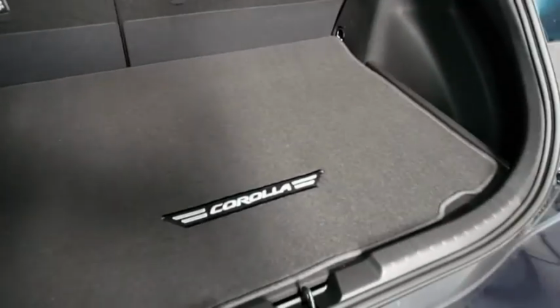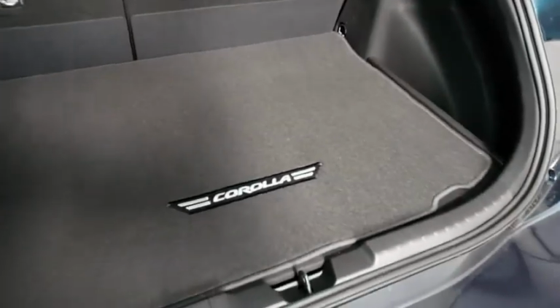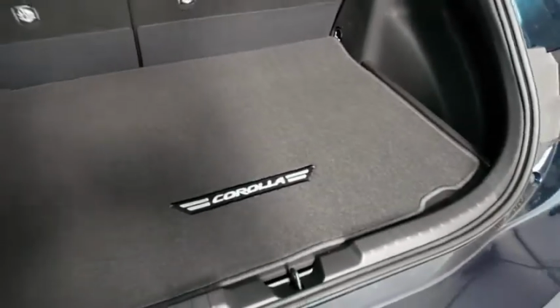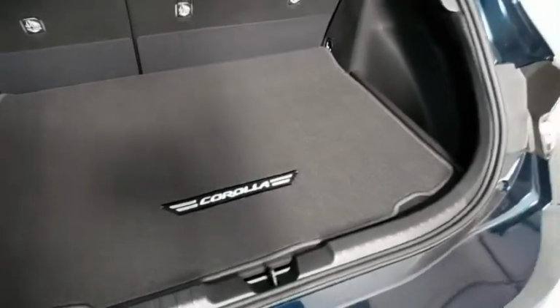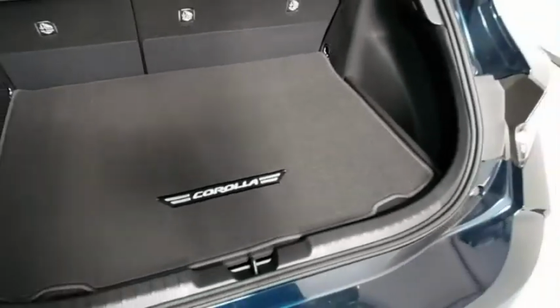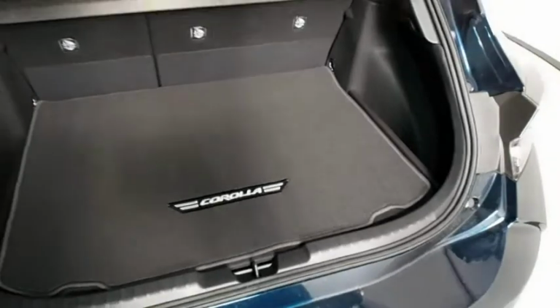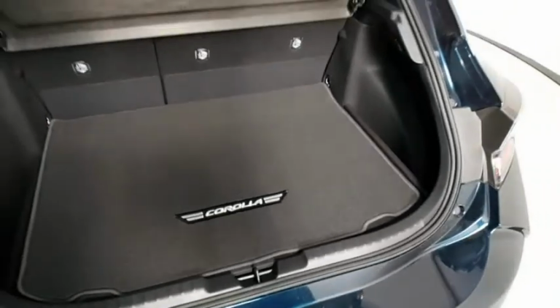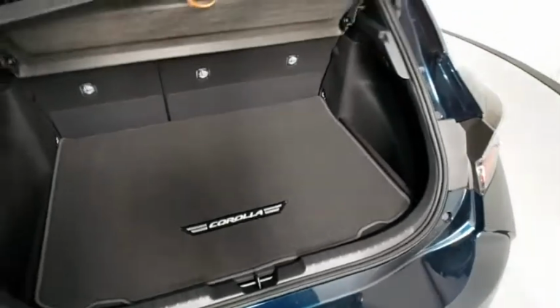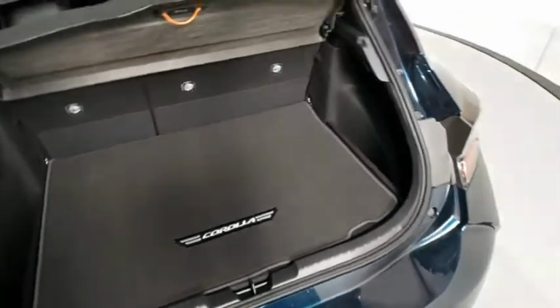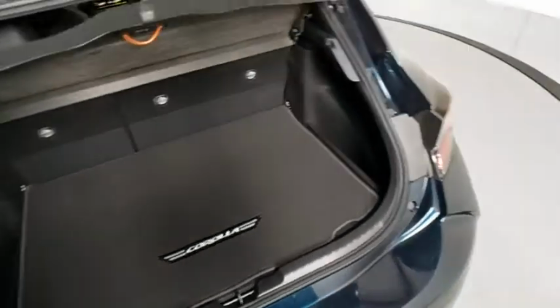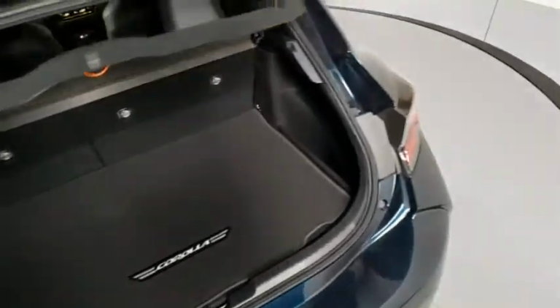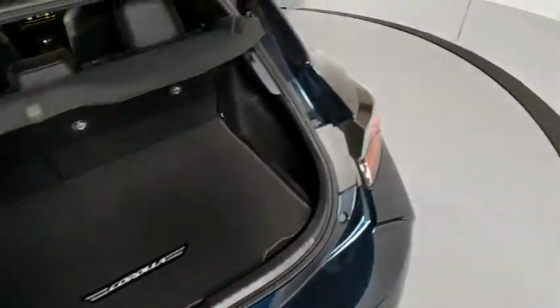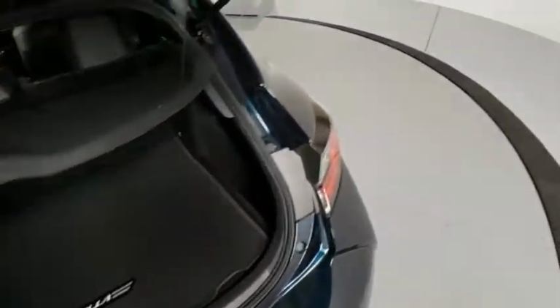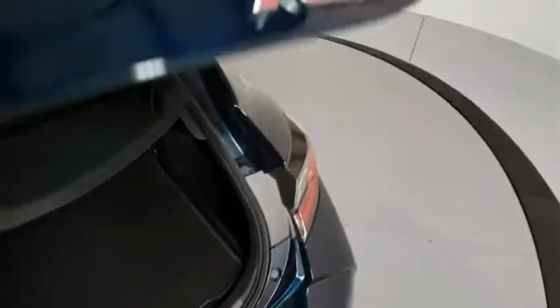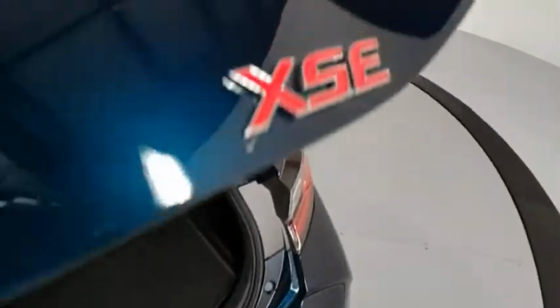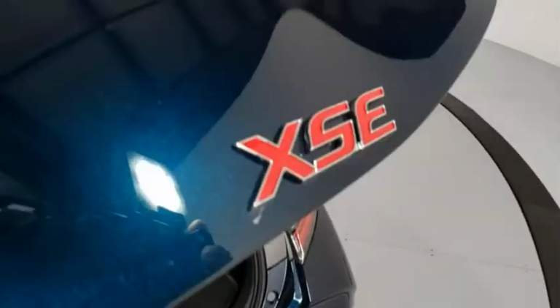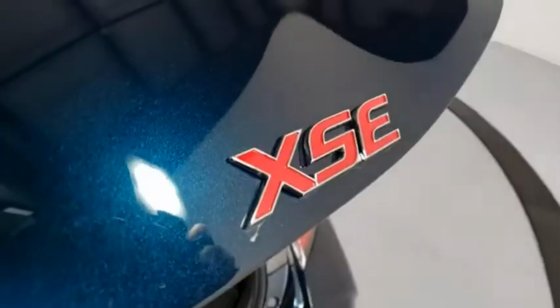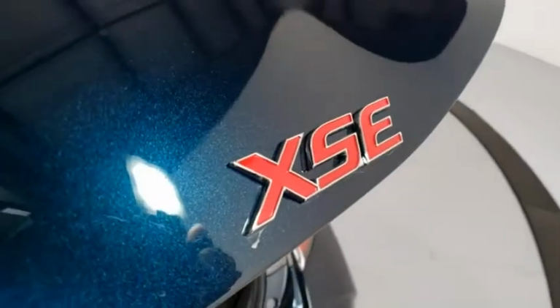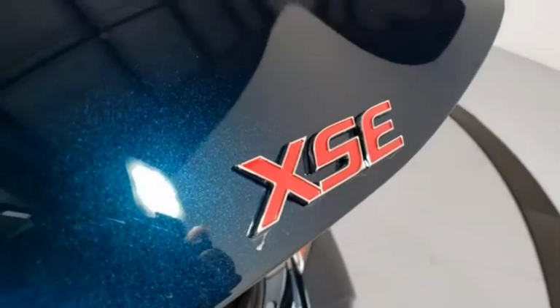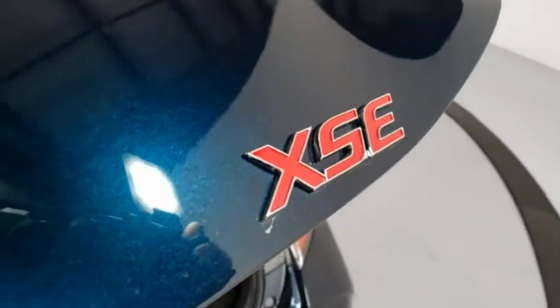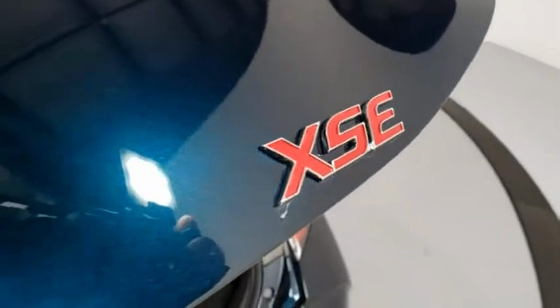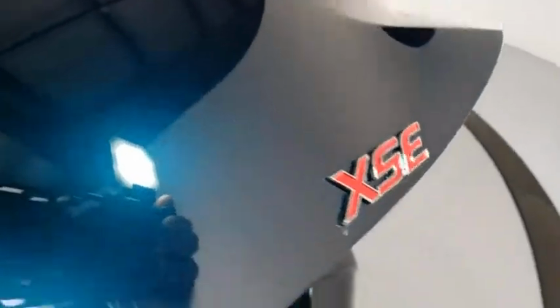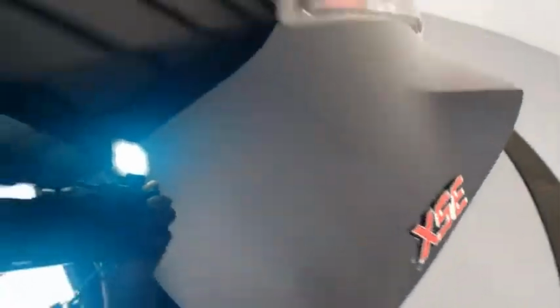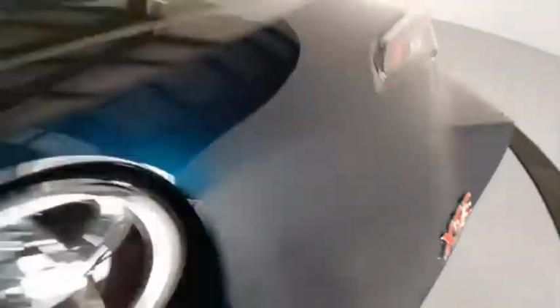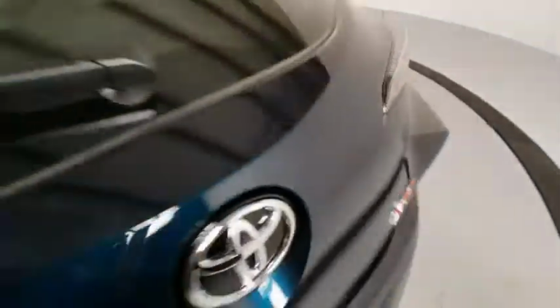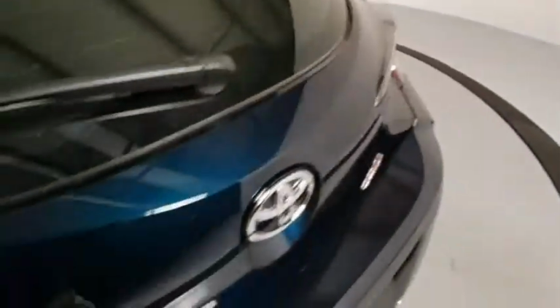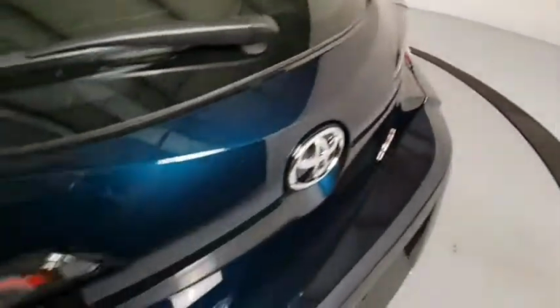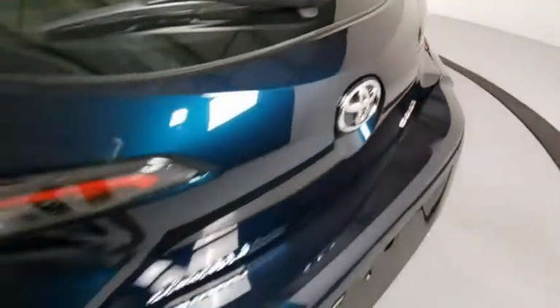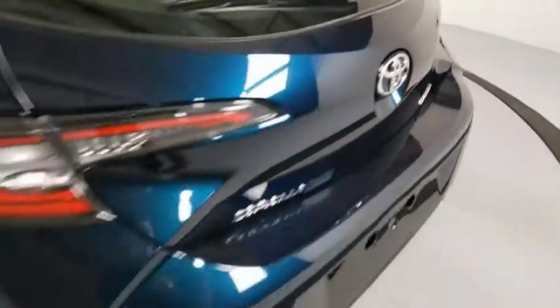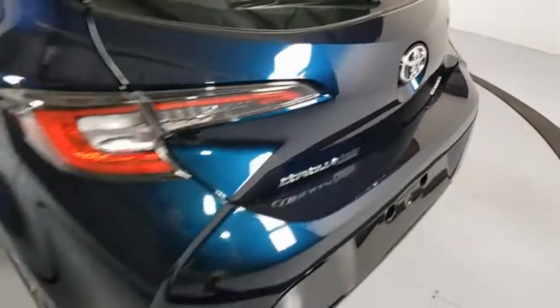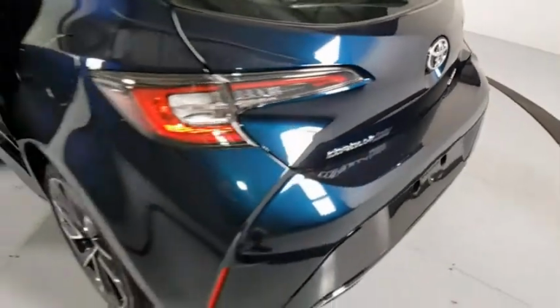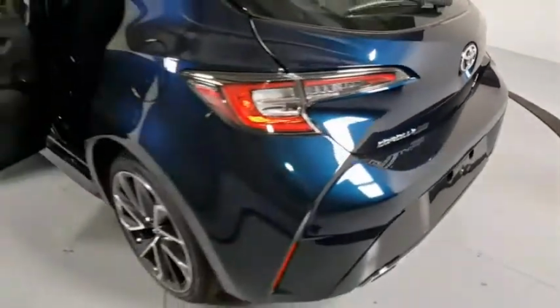Compass, brake assist, tachometer, leather upholstery, panic alarm, remote keyless entry, overhead console.